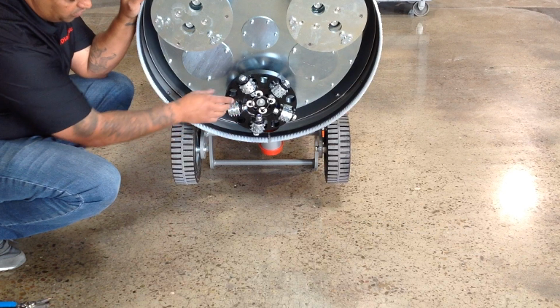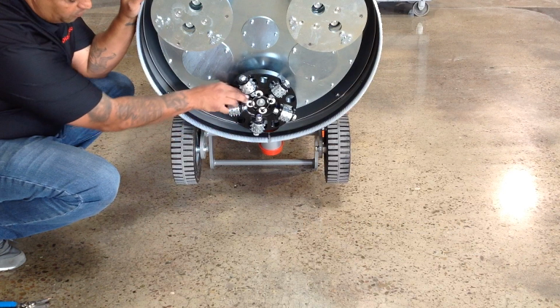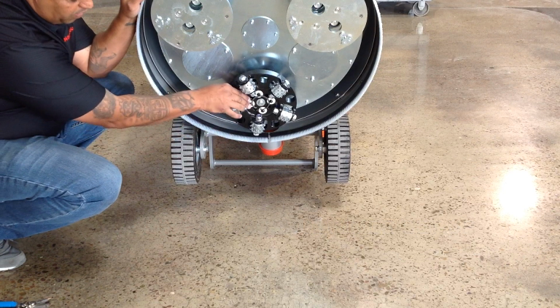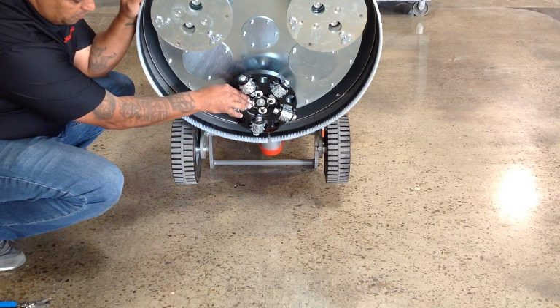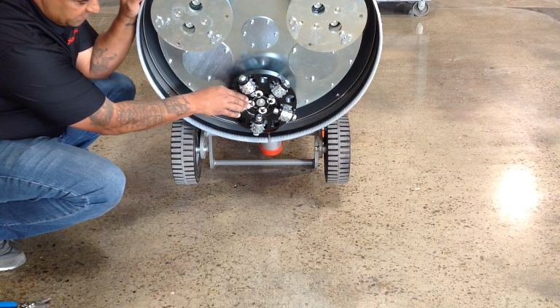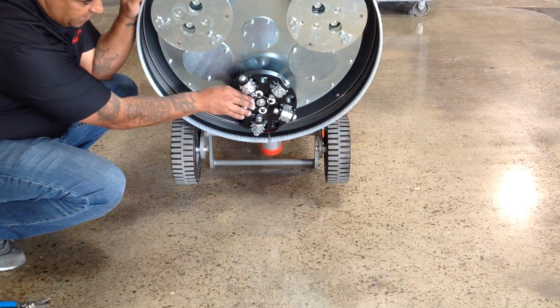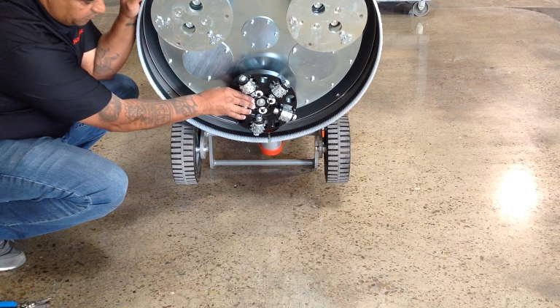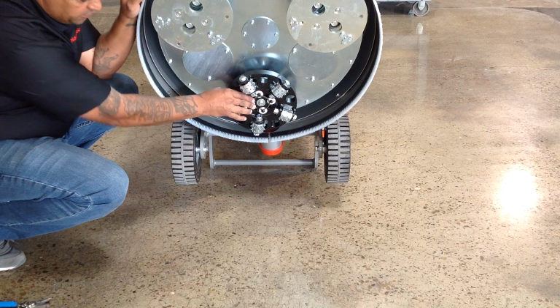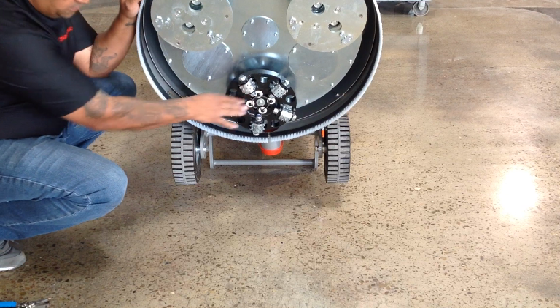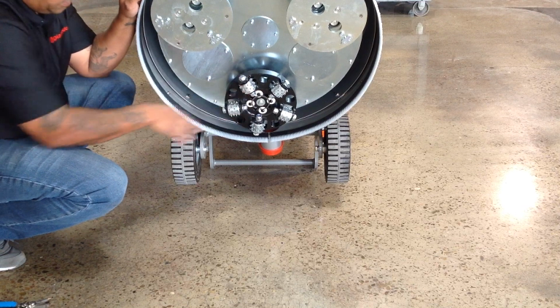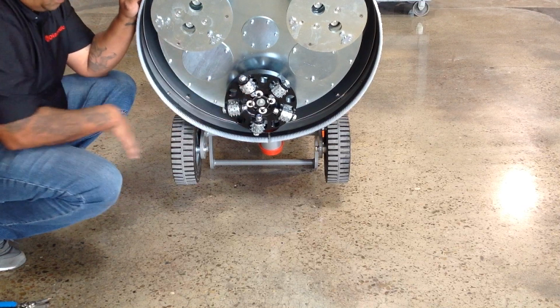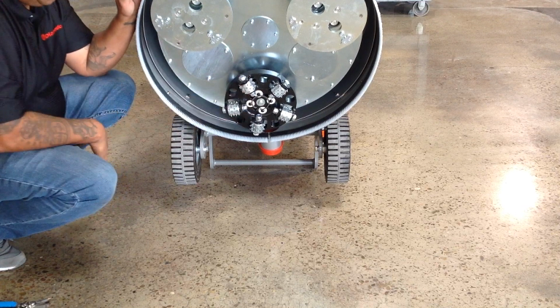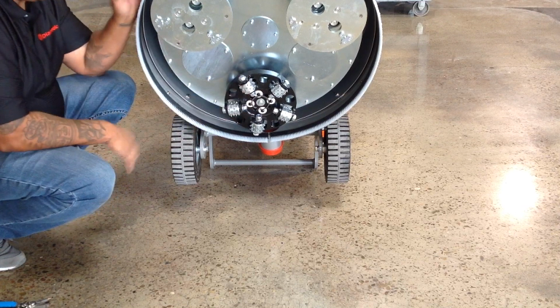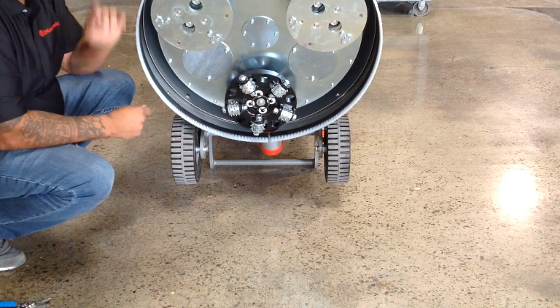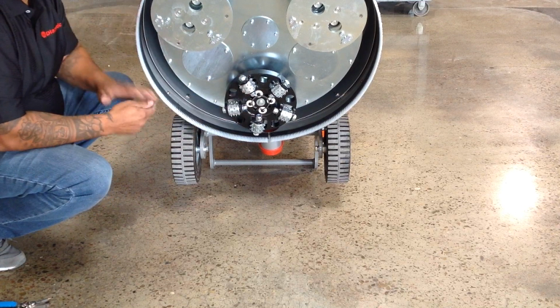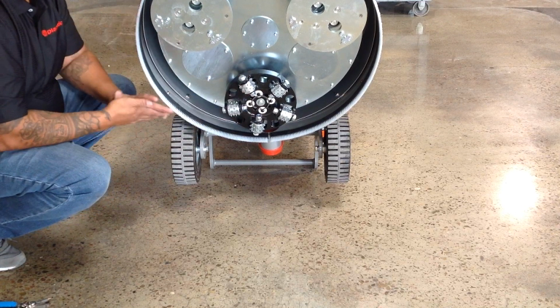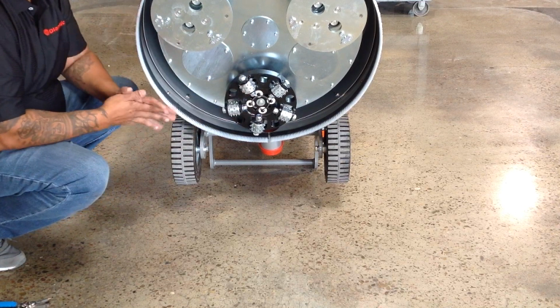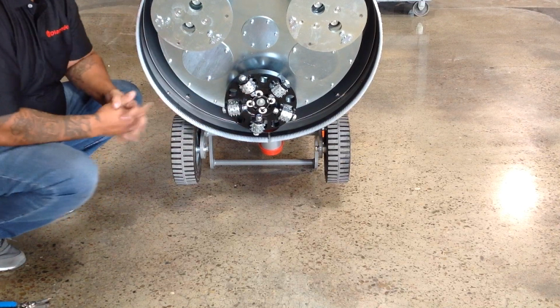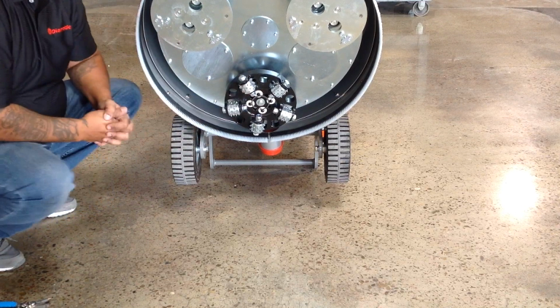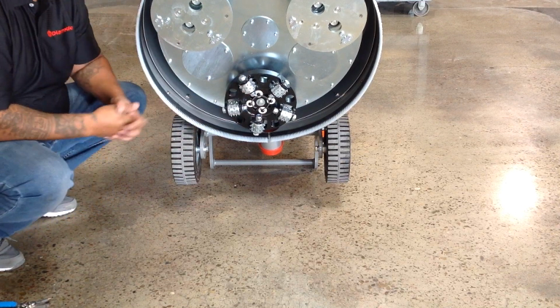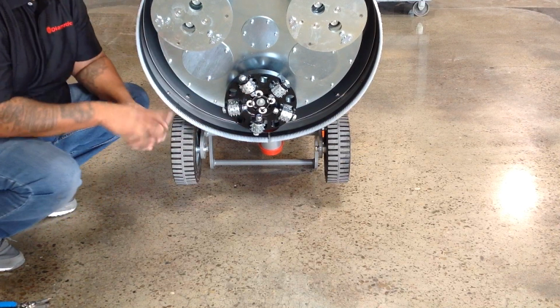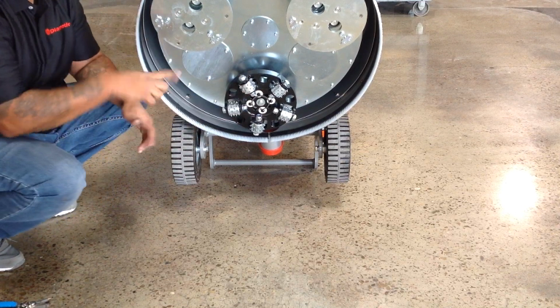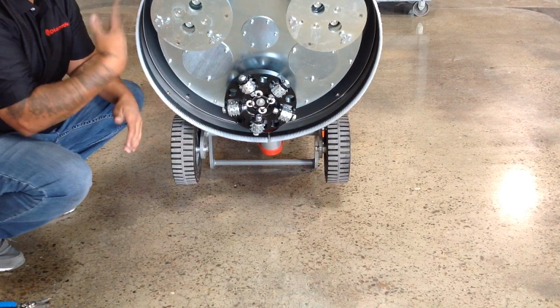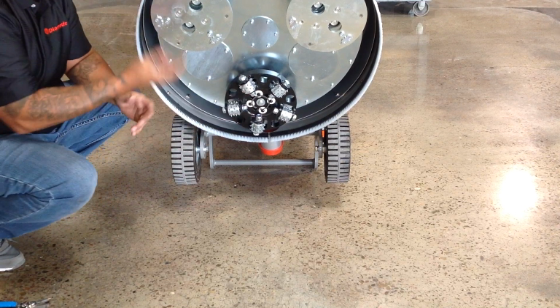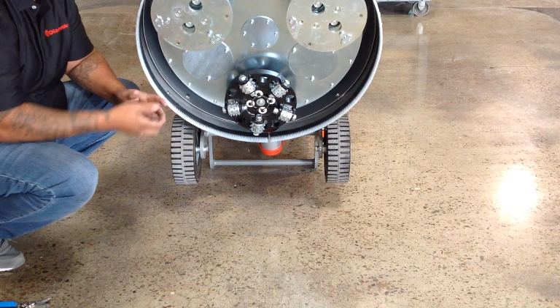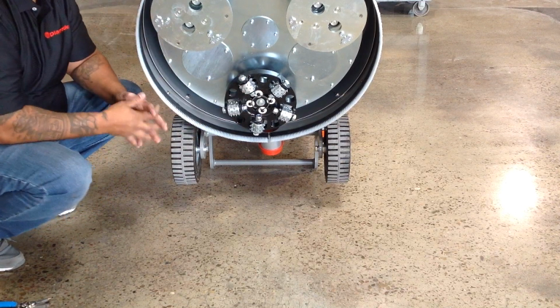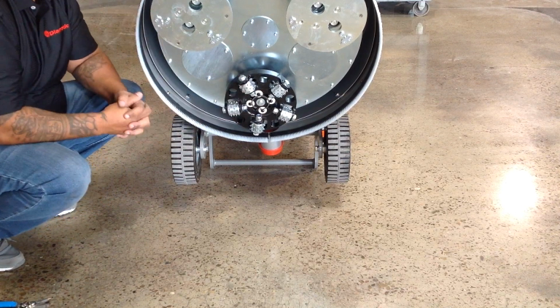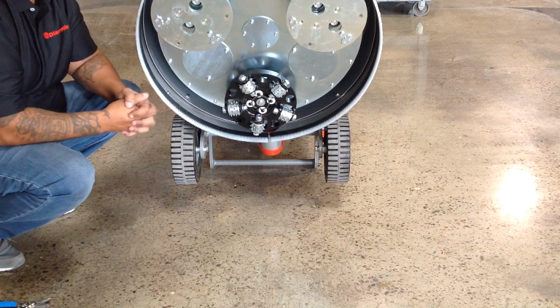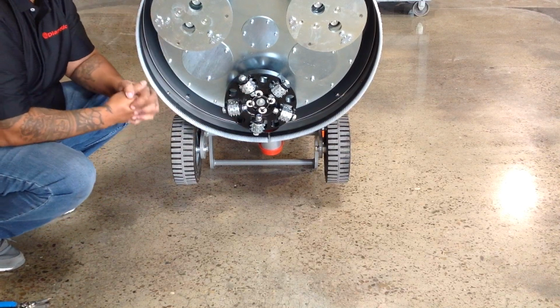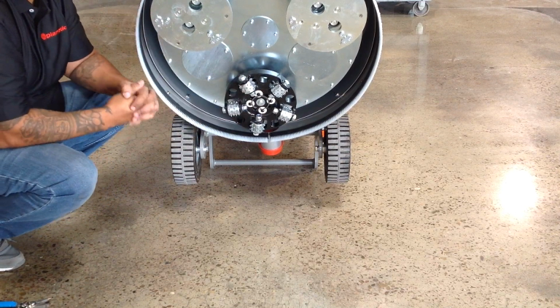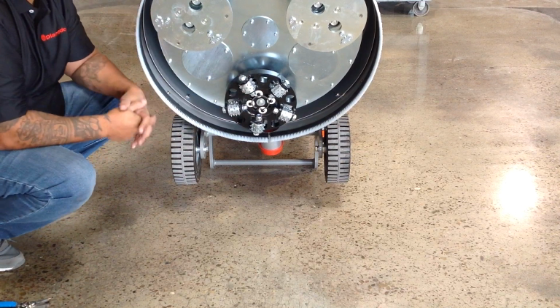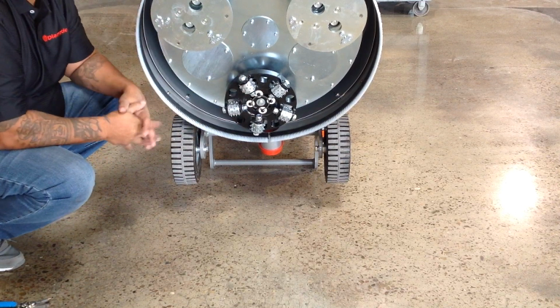Today we're going to take a look at how to install the bush hammers on a Di-O-Matic 7 series grinder.